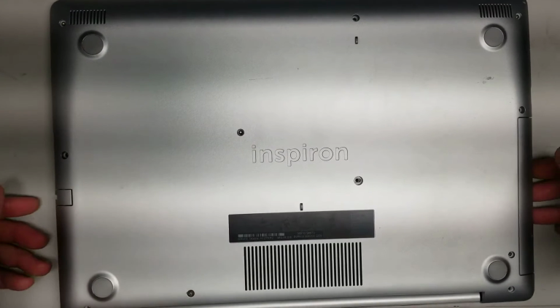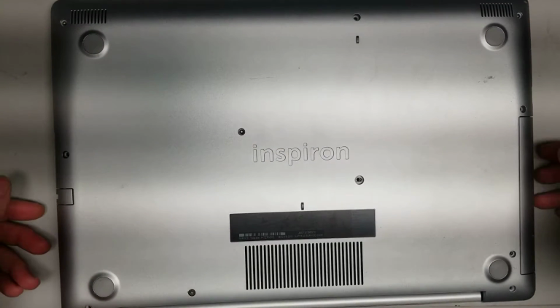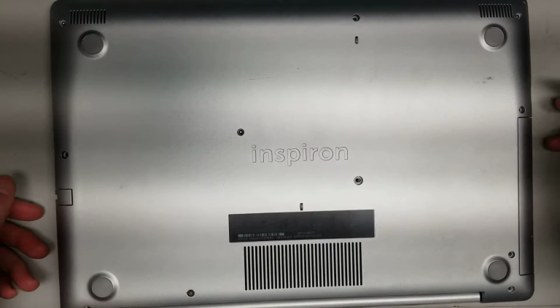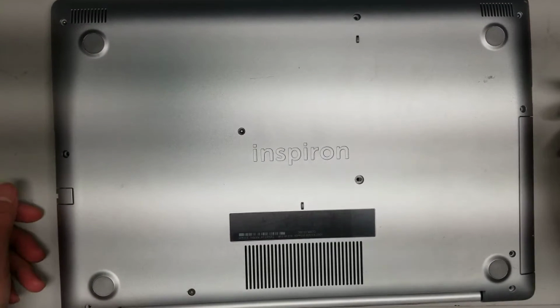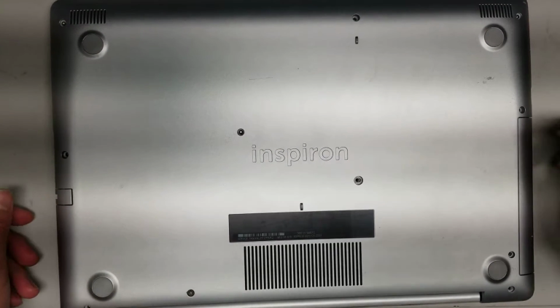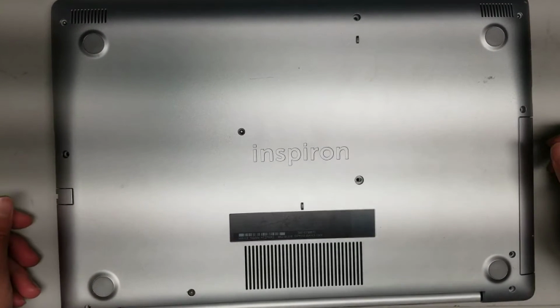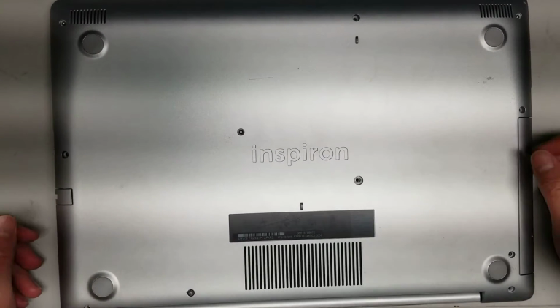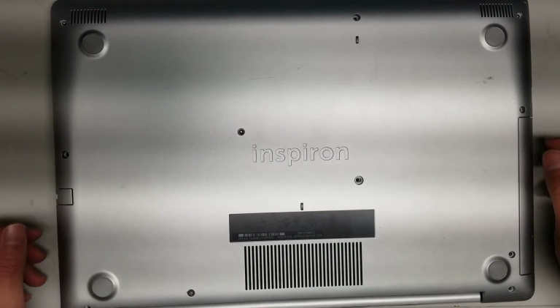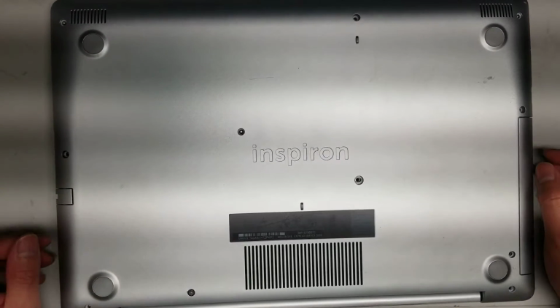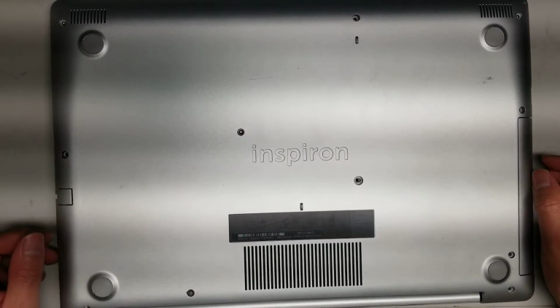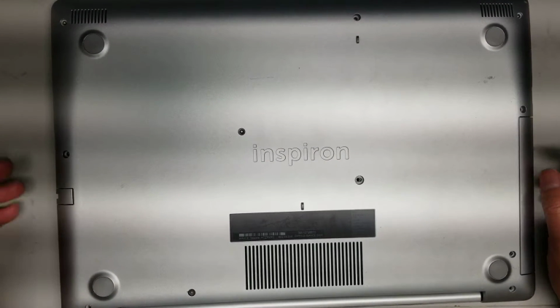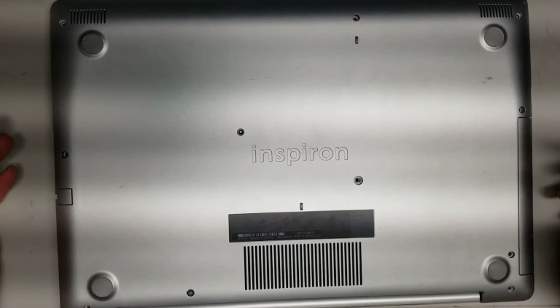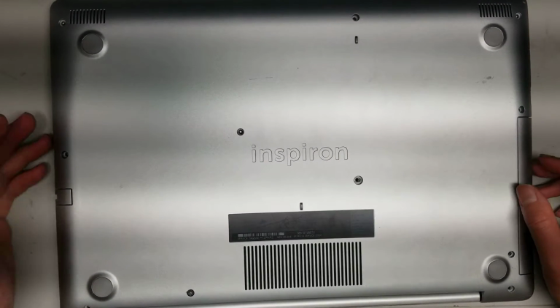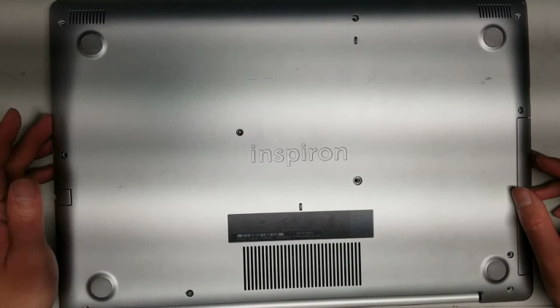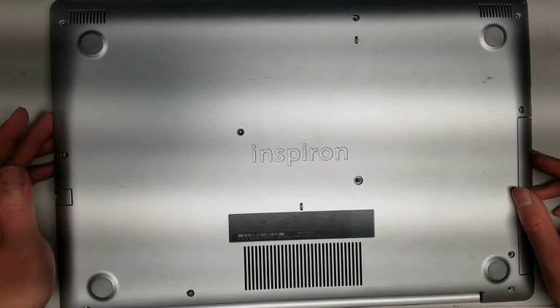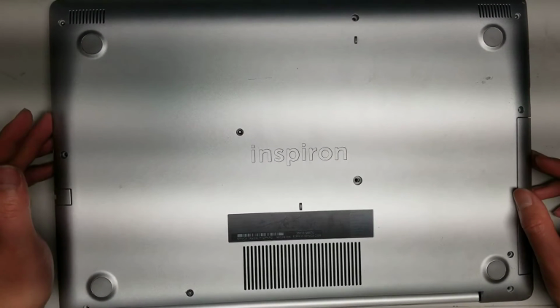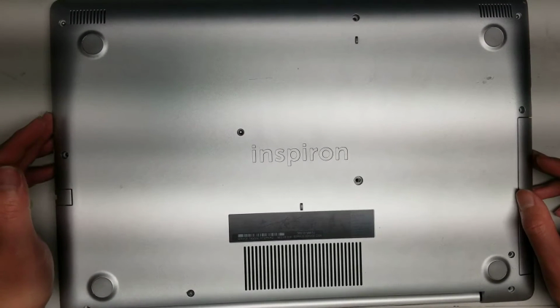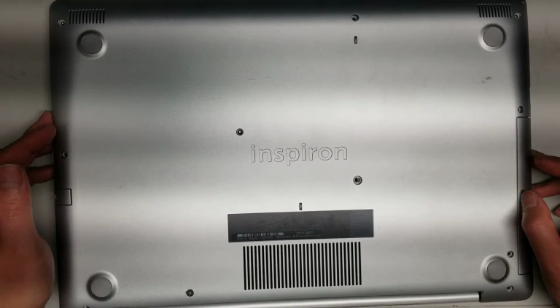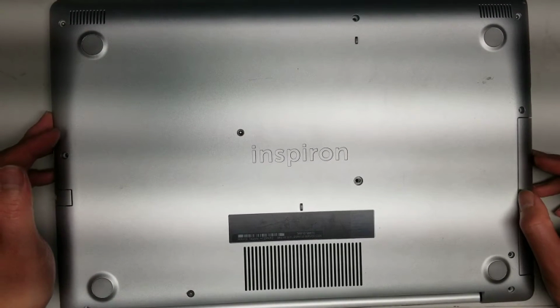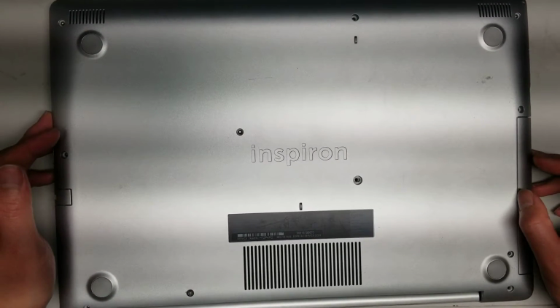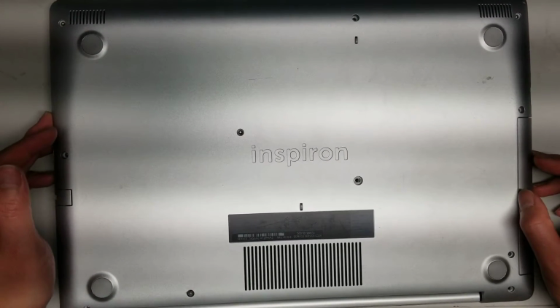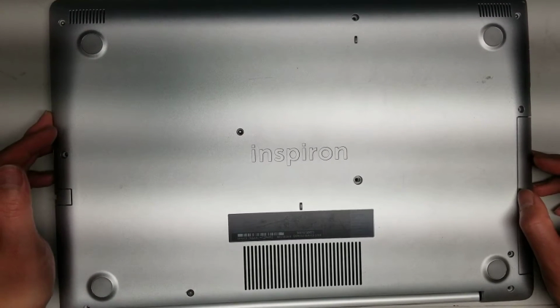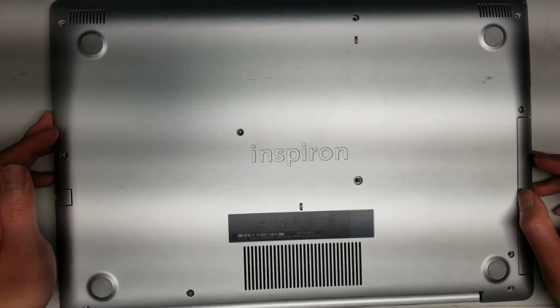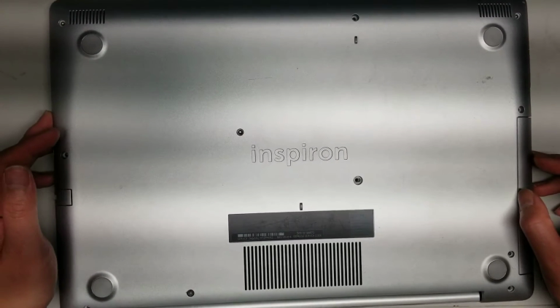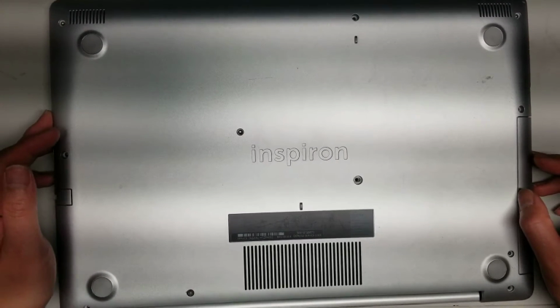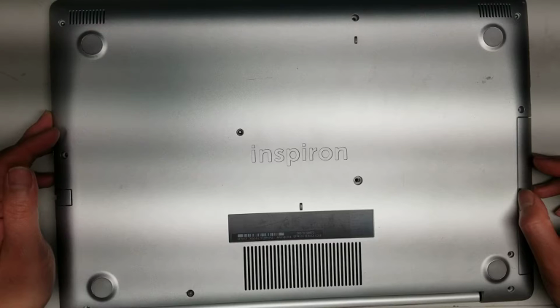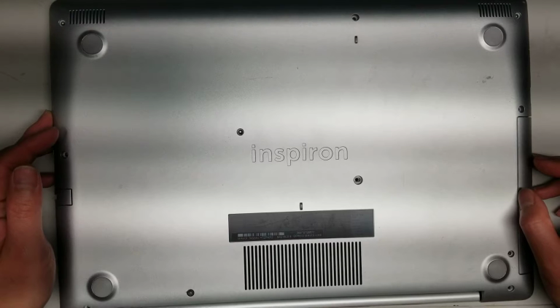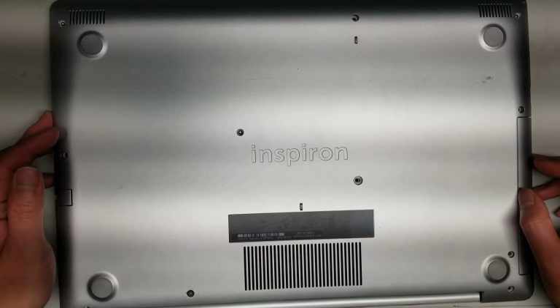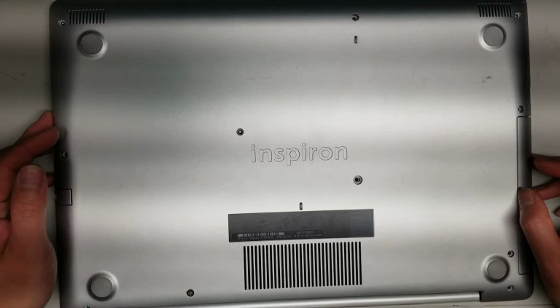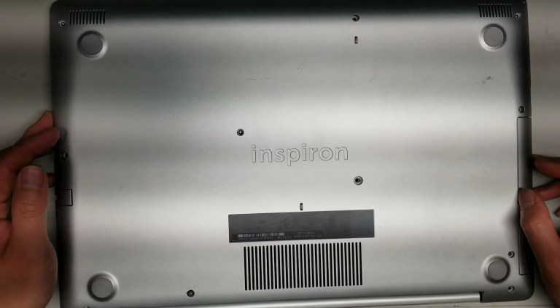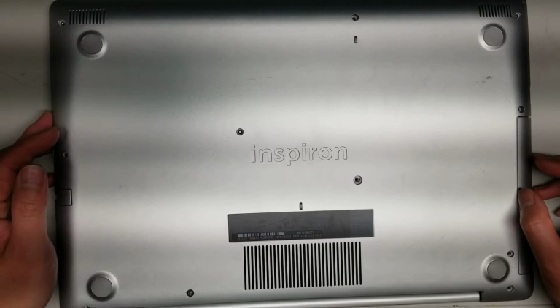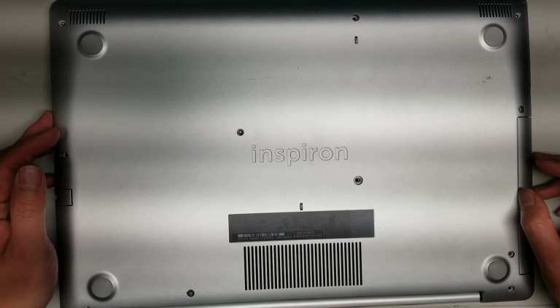I'm going to show how to open up and disassemble a Dell Inspiron model 5570.